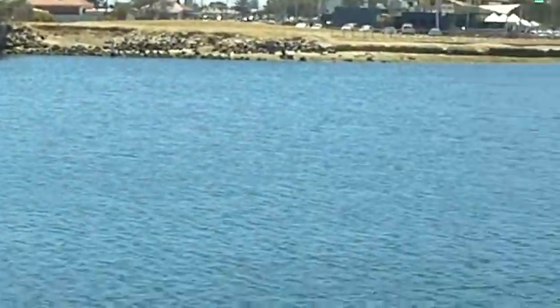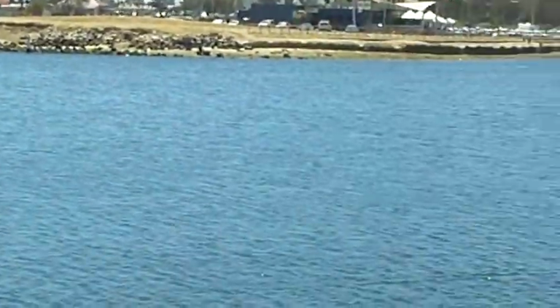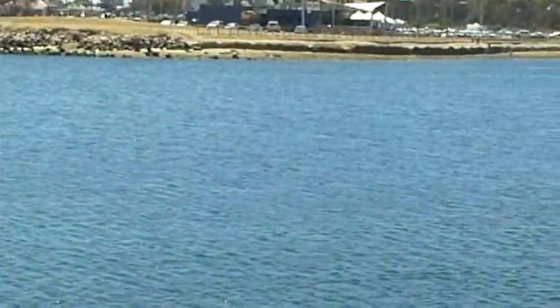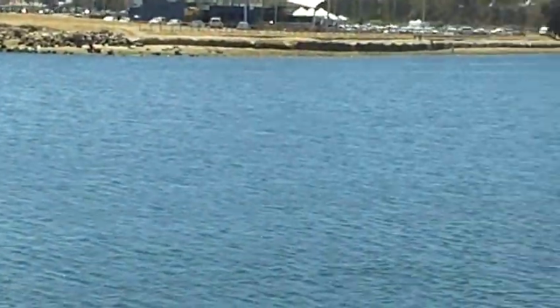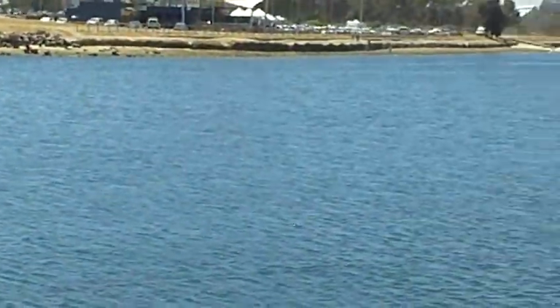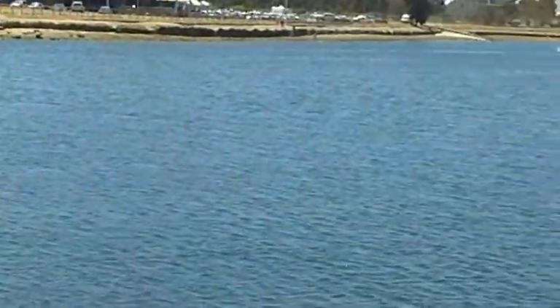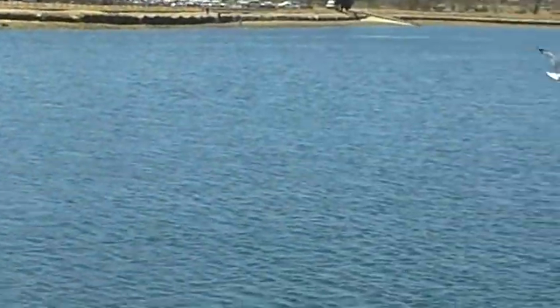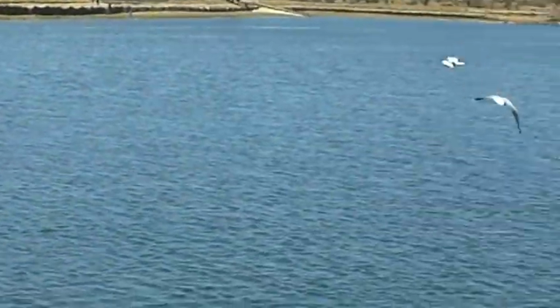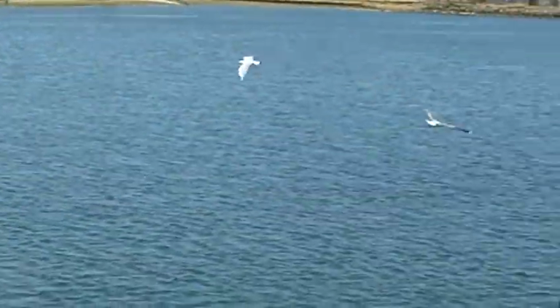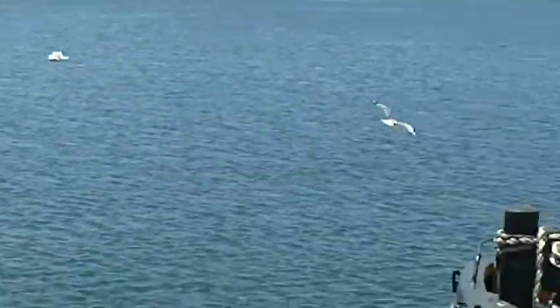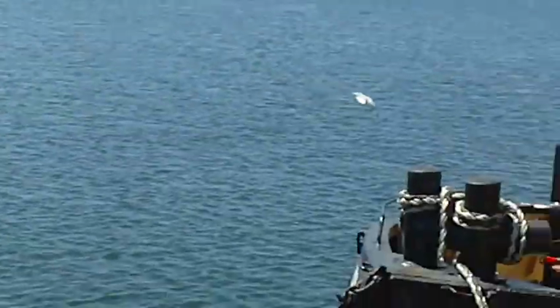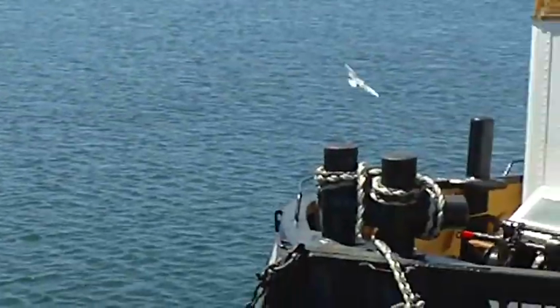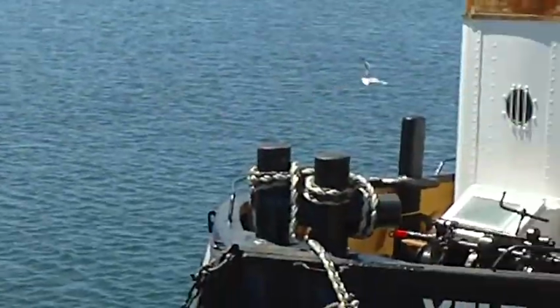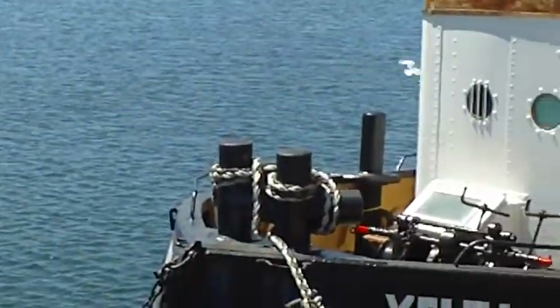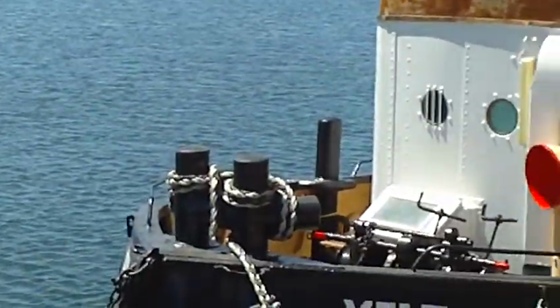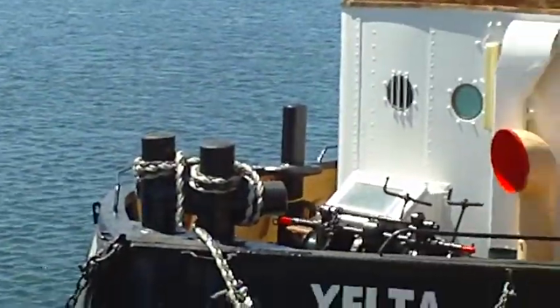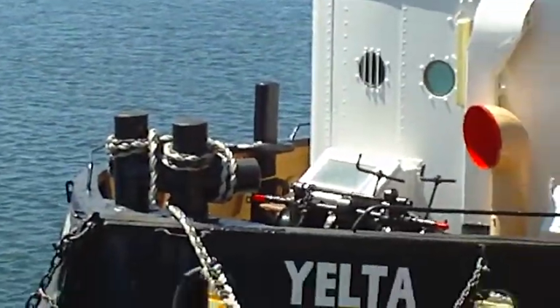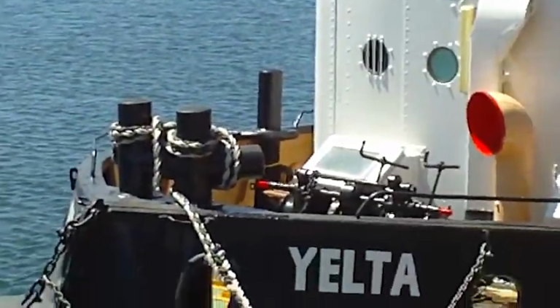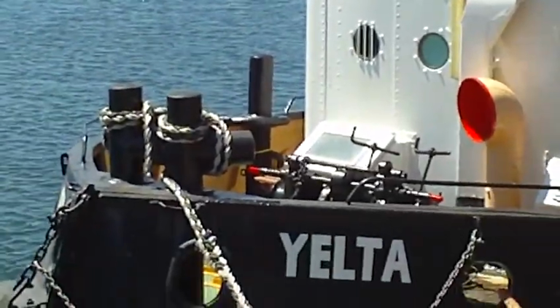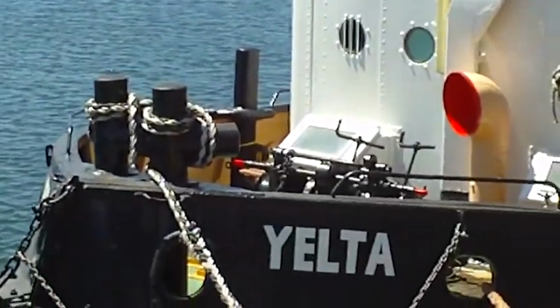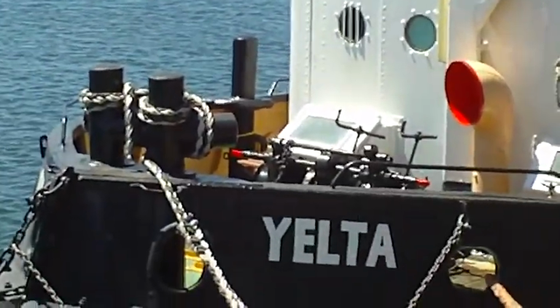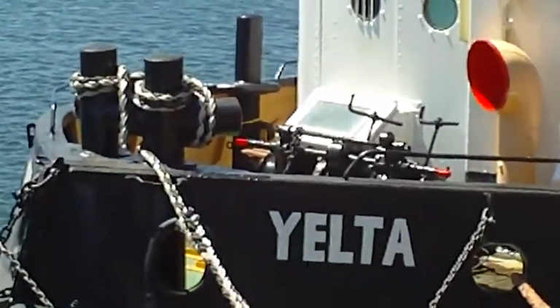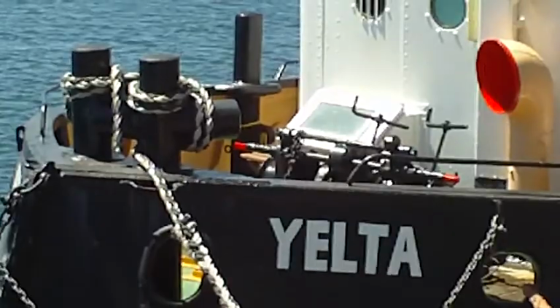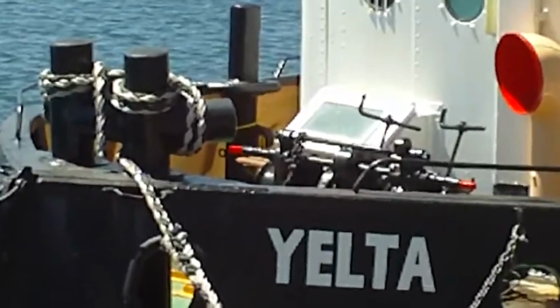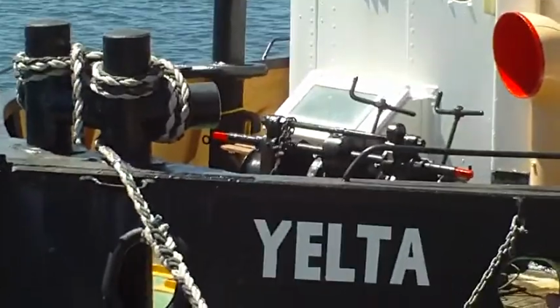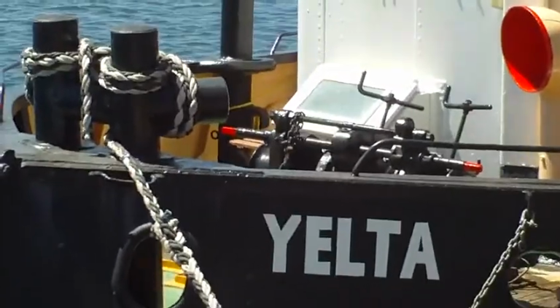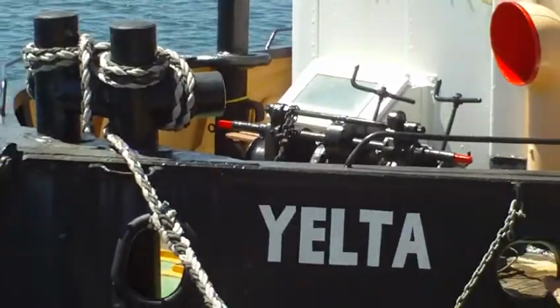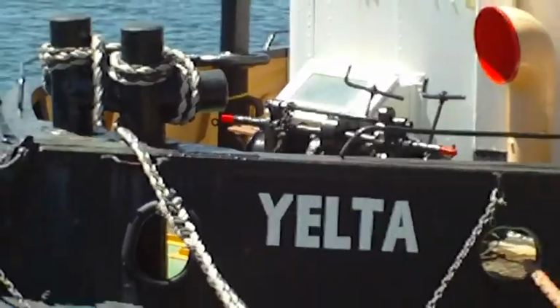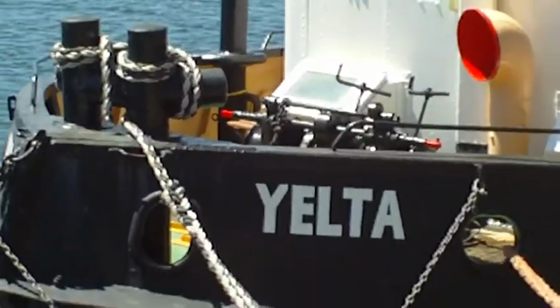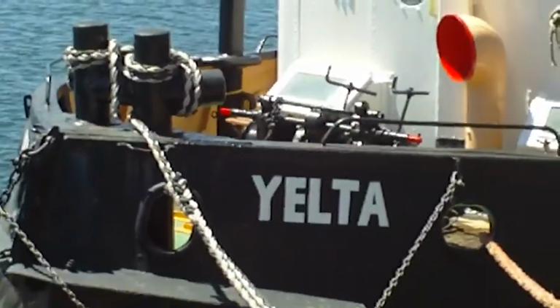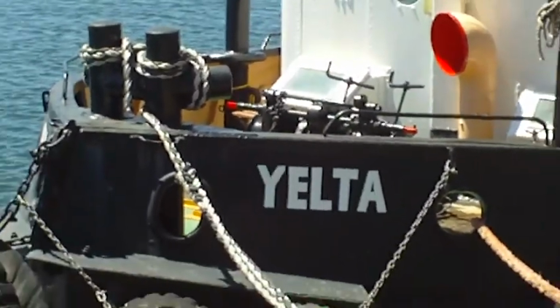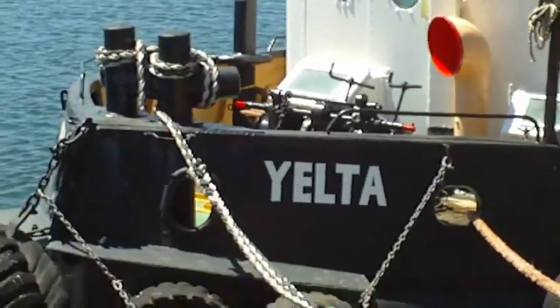And here we have a tug — the Yelta — in the water.